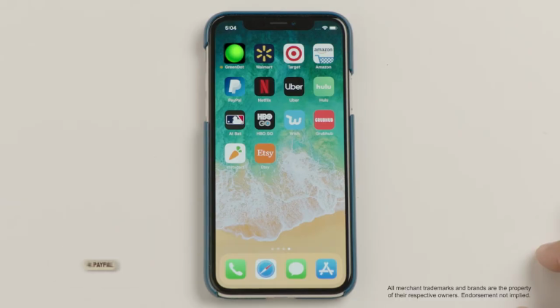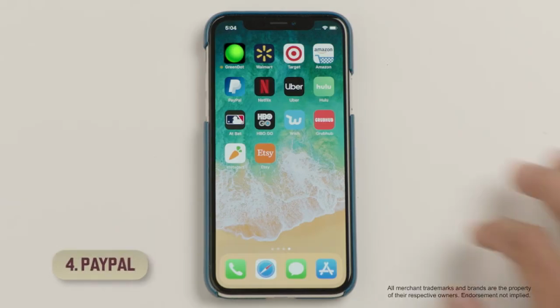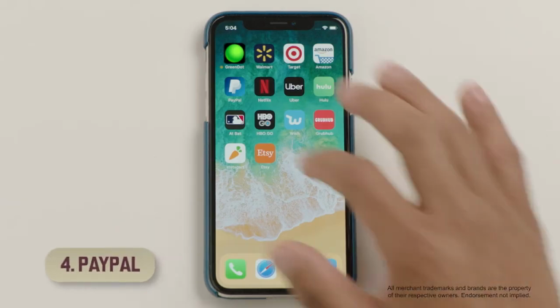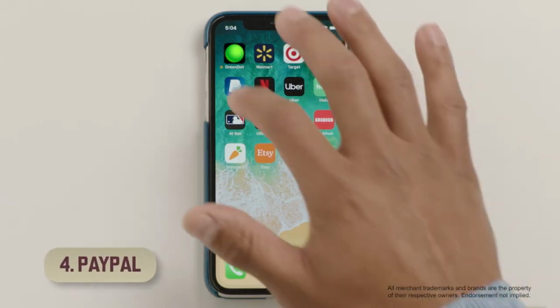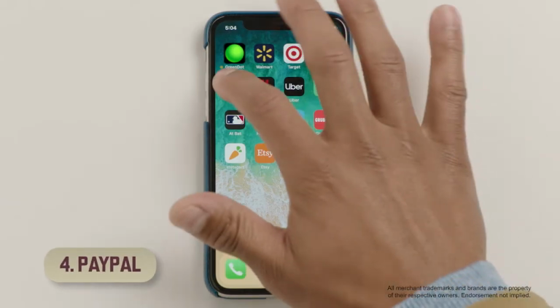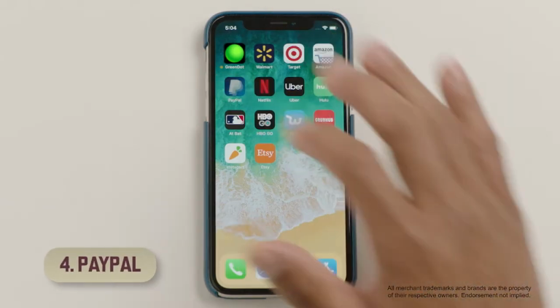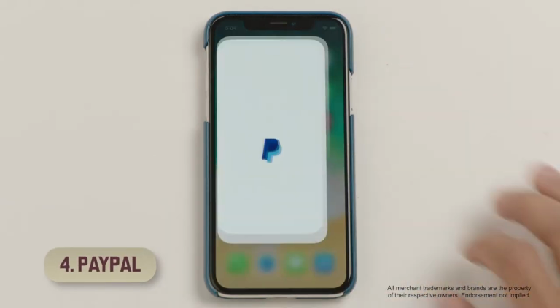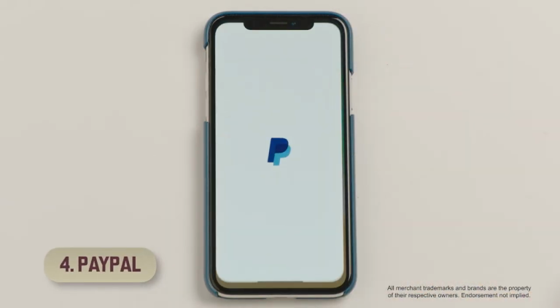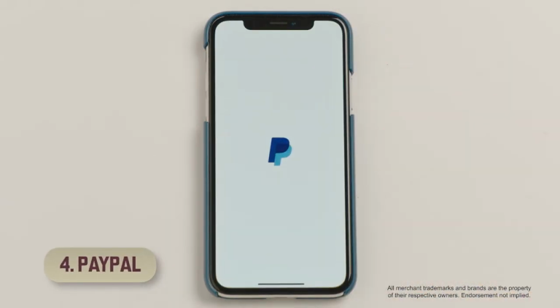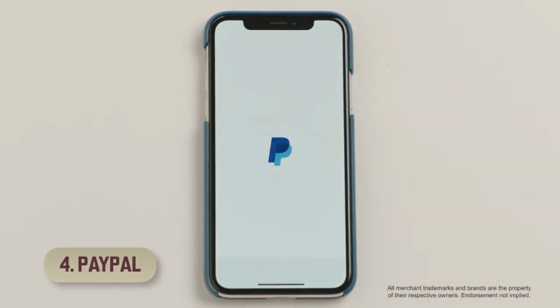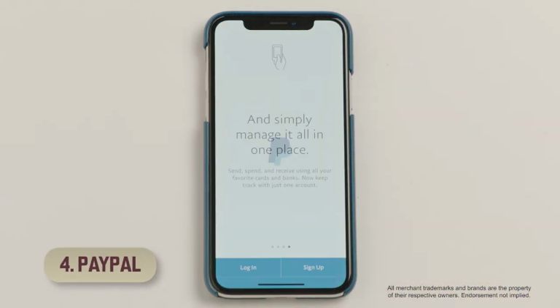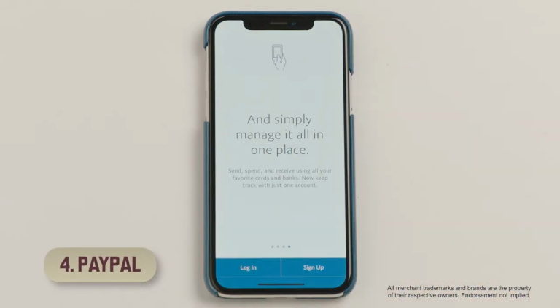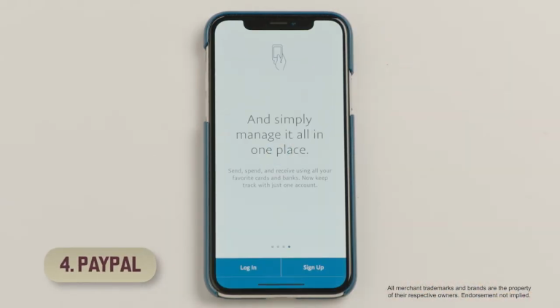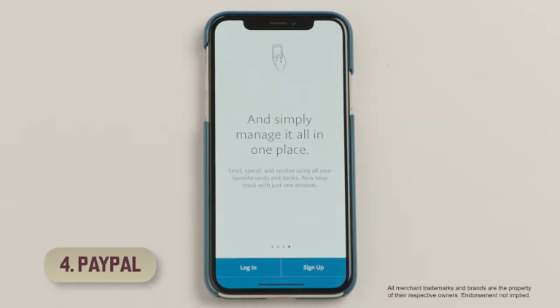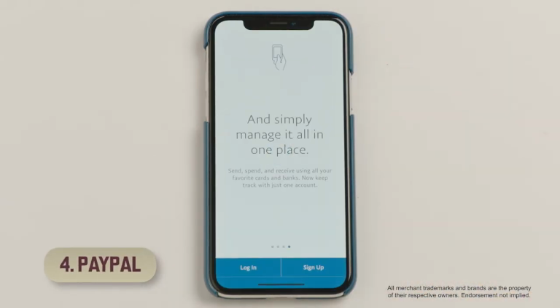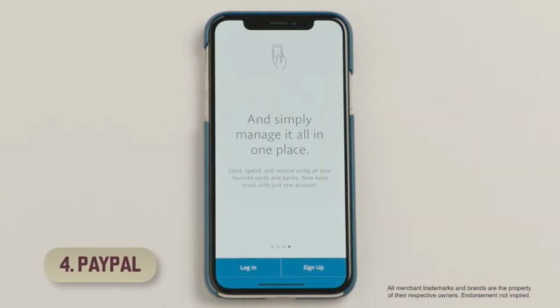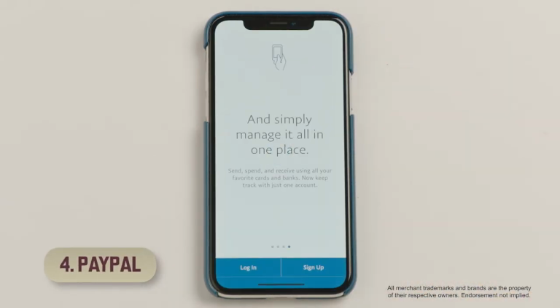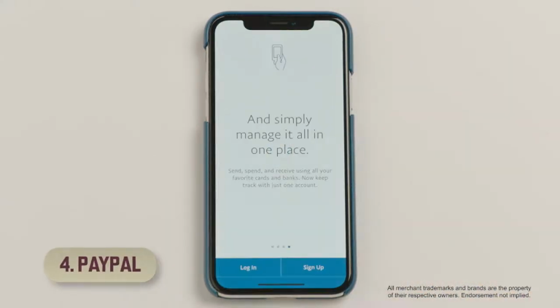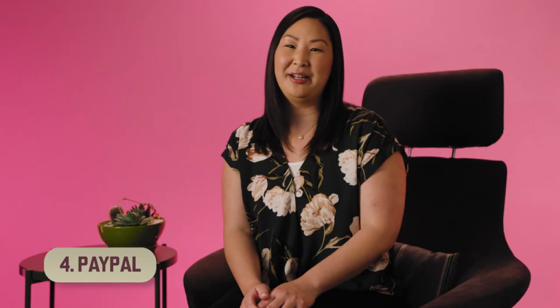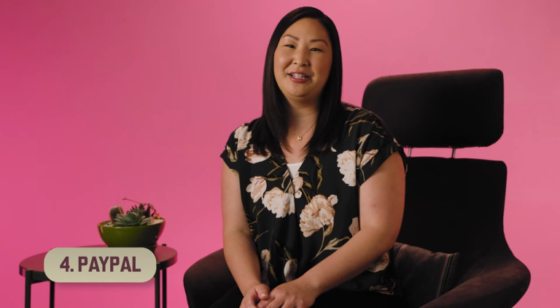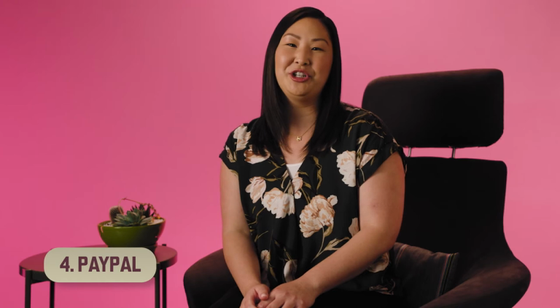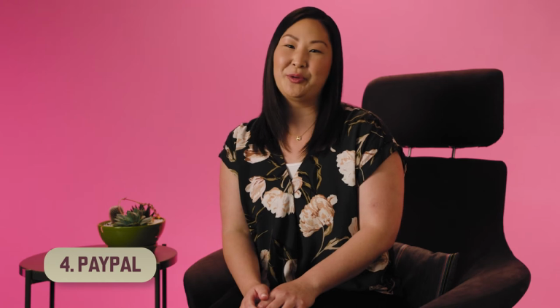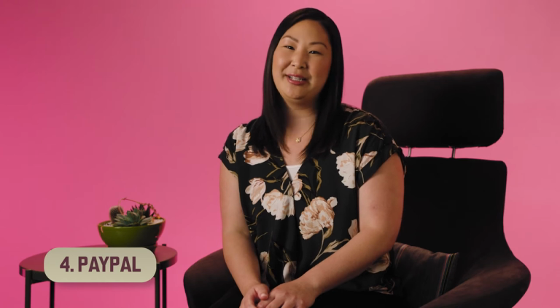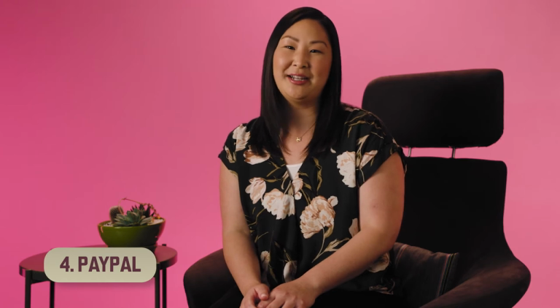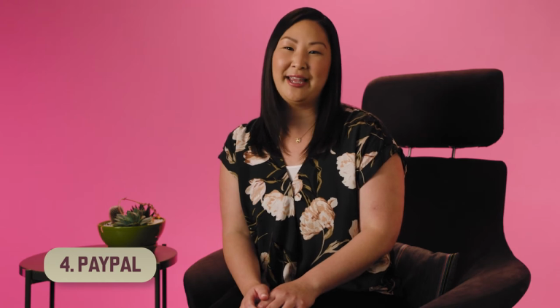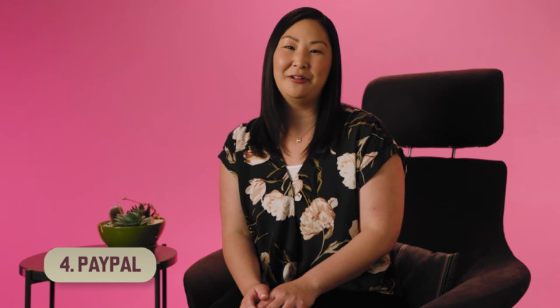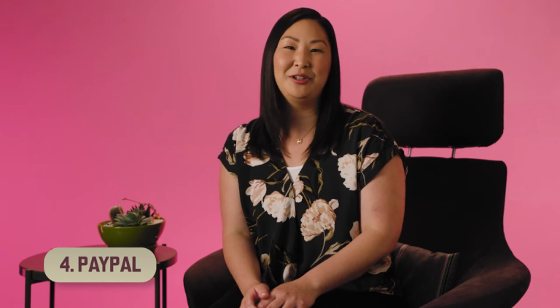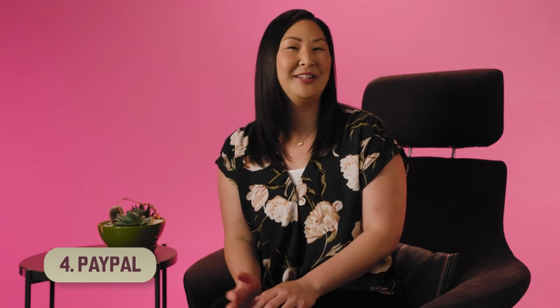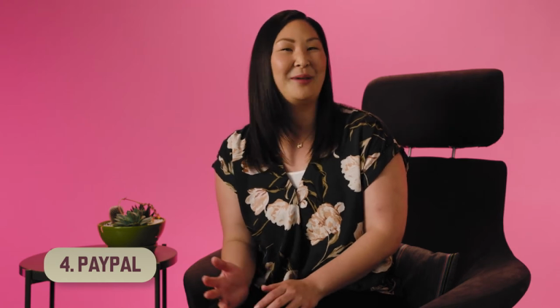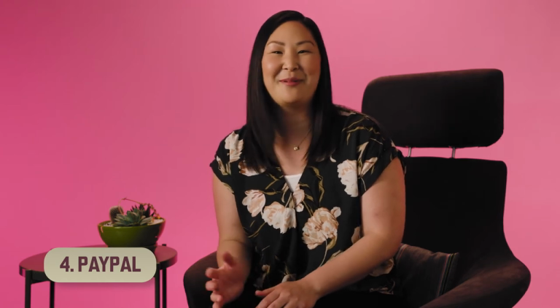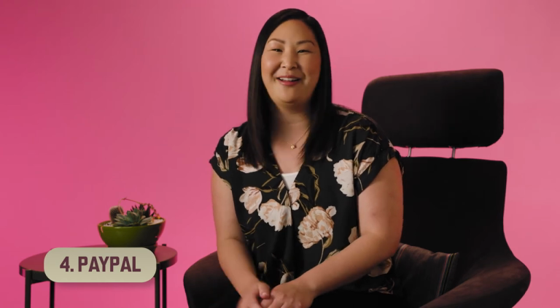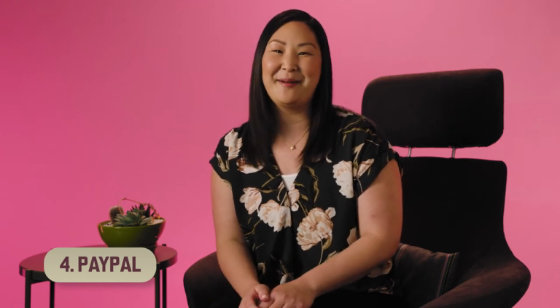4. Link your PayPal account to your Green Dot account. Then you can easily transfer money into your Green Dot account using the PayPal app.